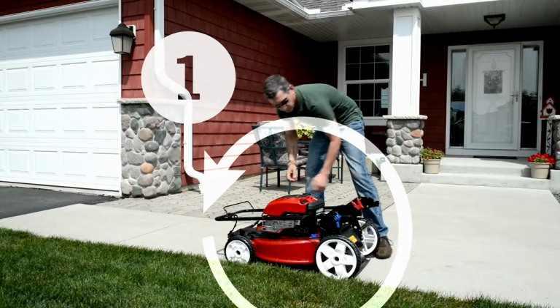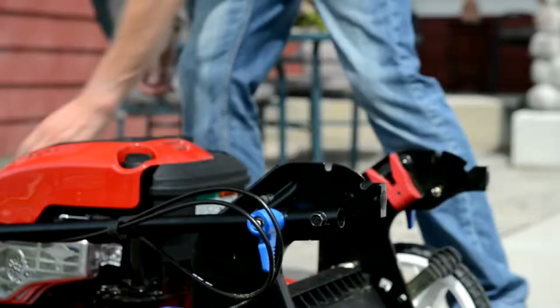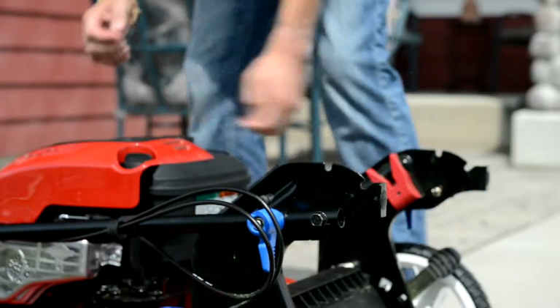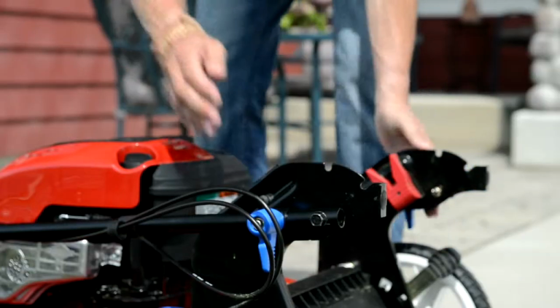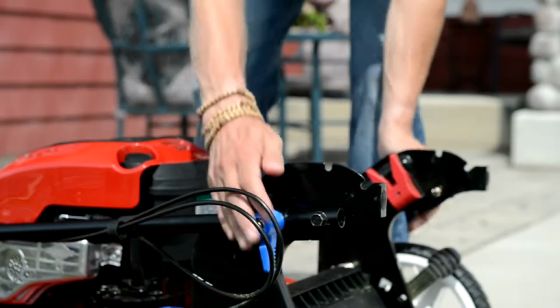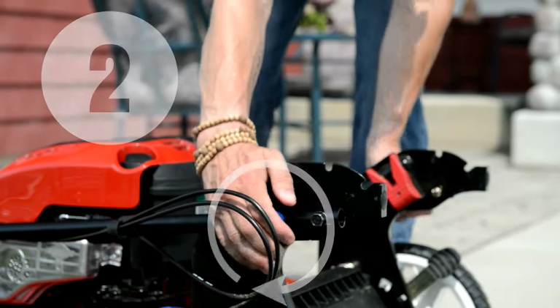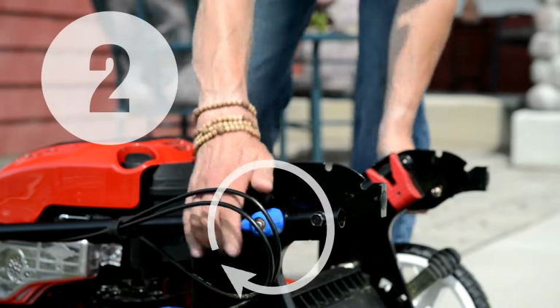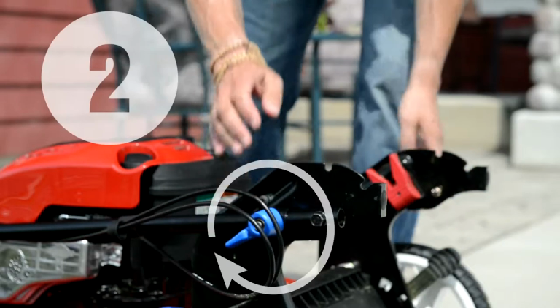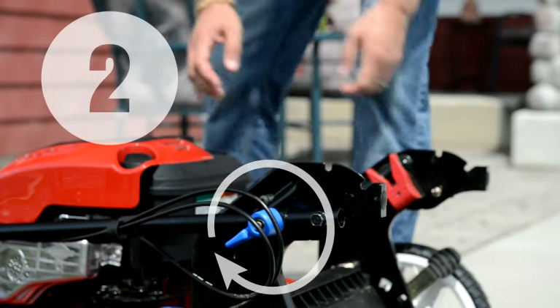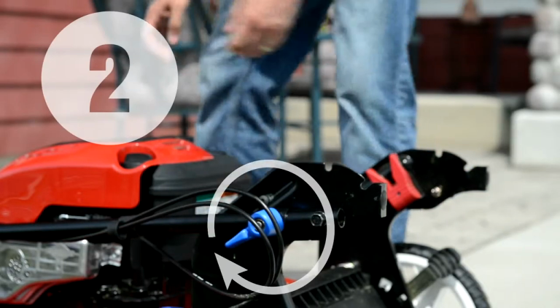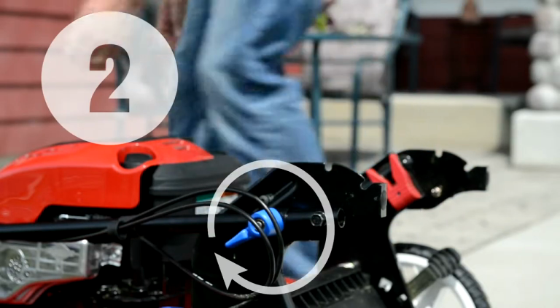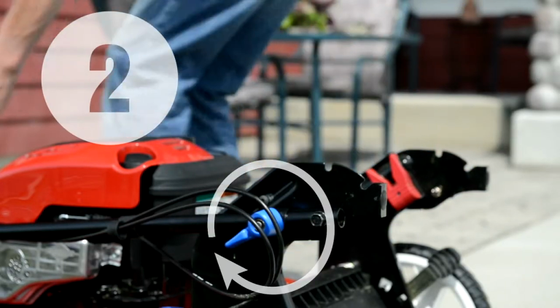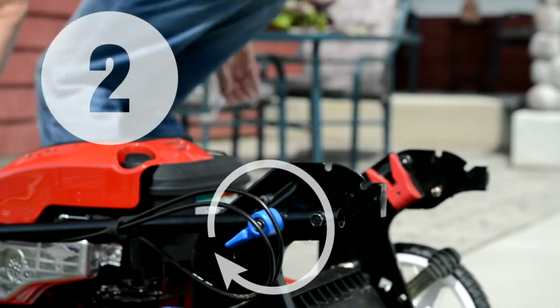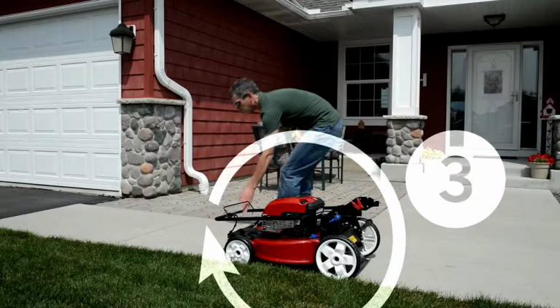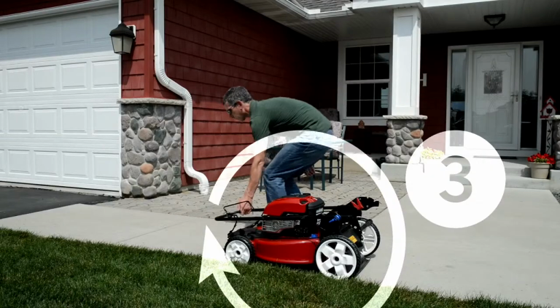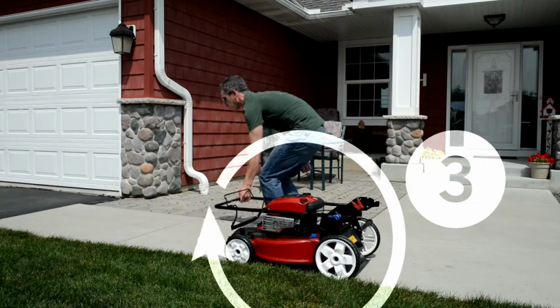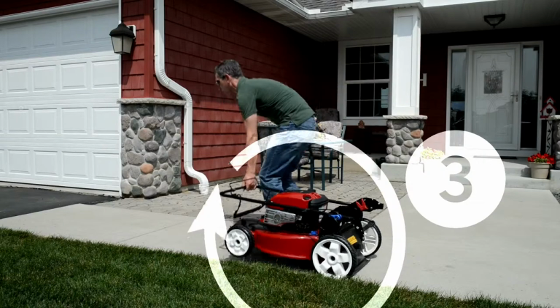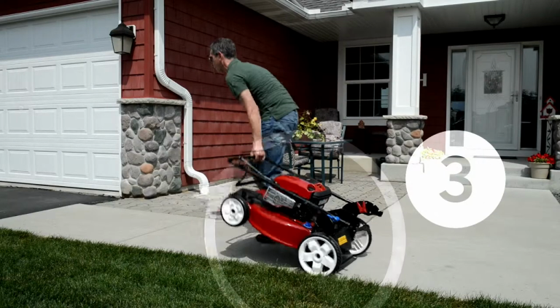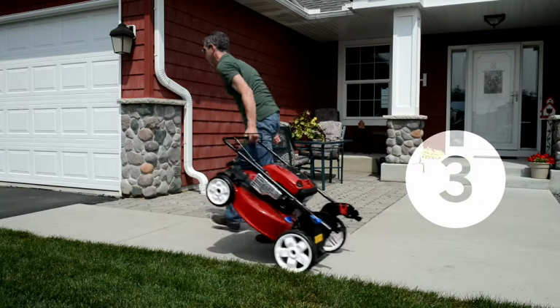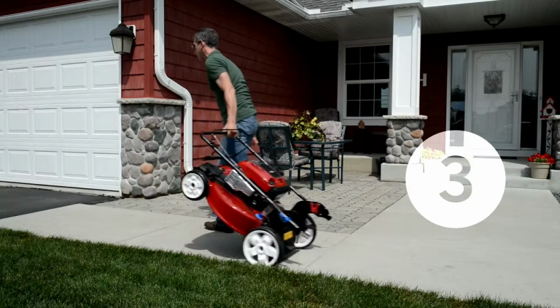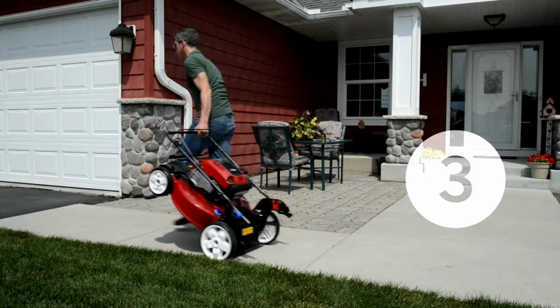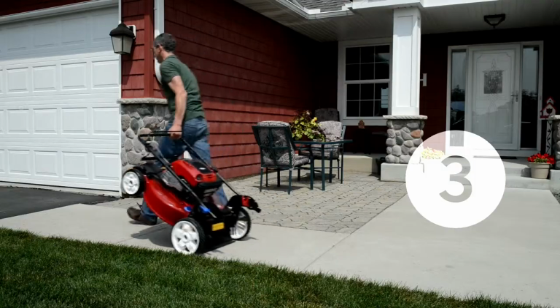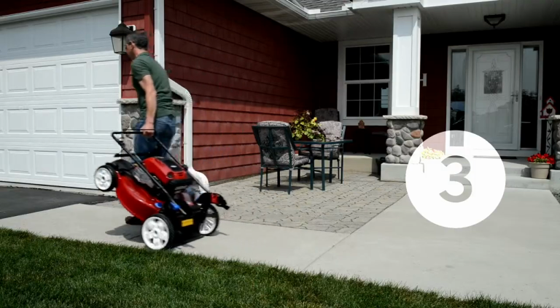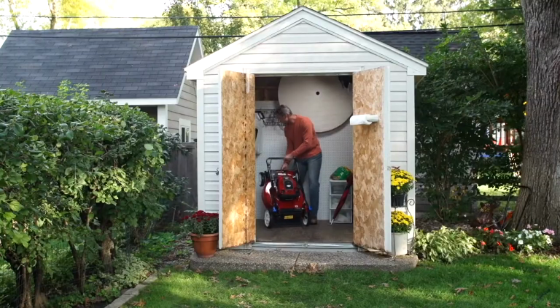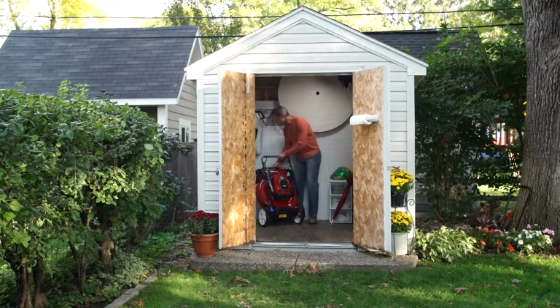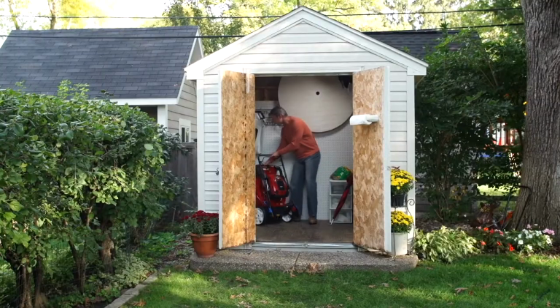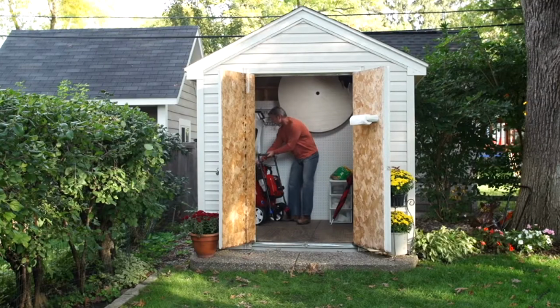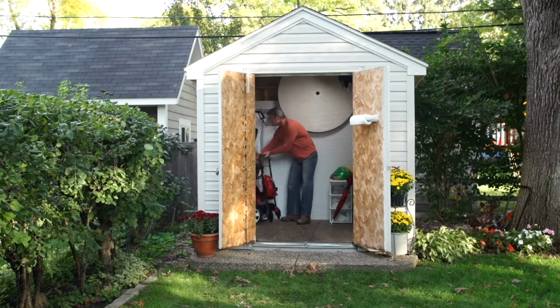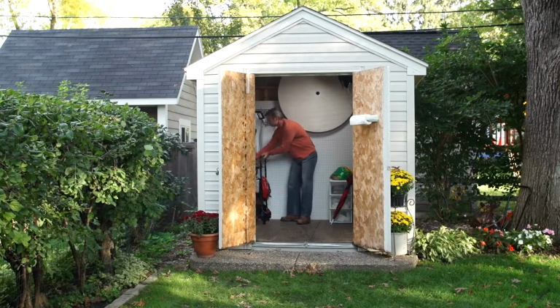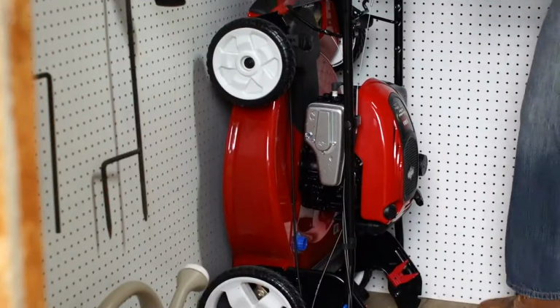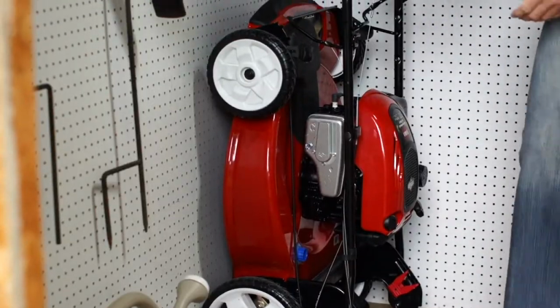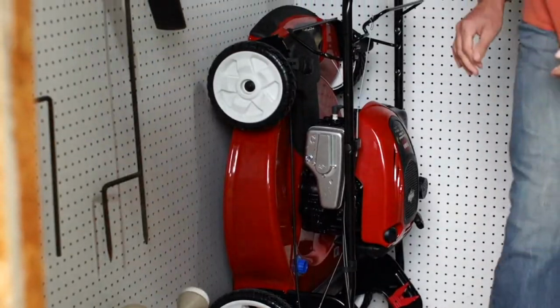Then, set the knobs back to their locked position and tilt the mower upright to store, leaving more room in your garage or shed.